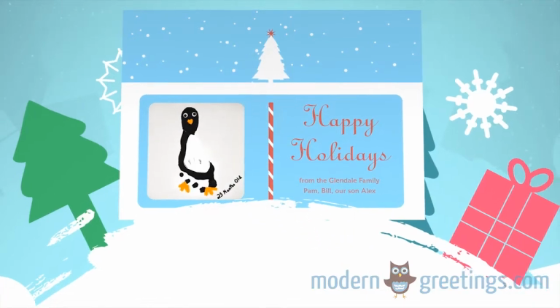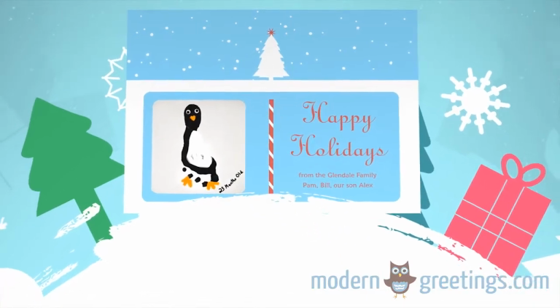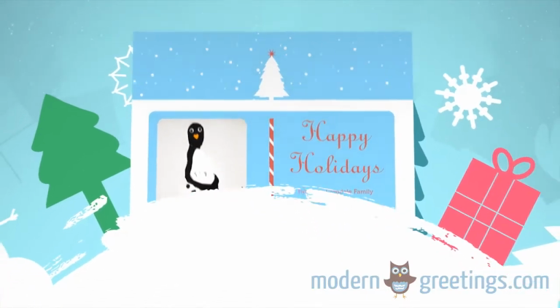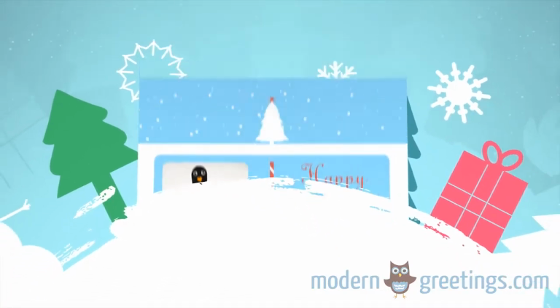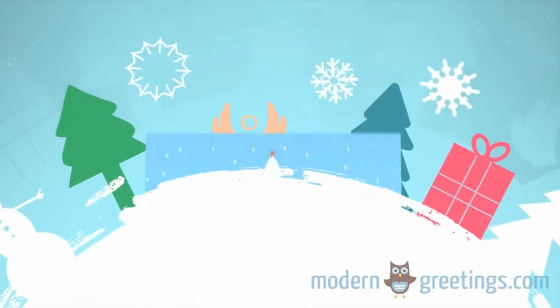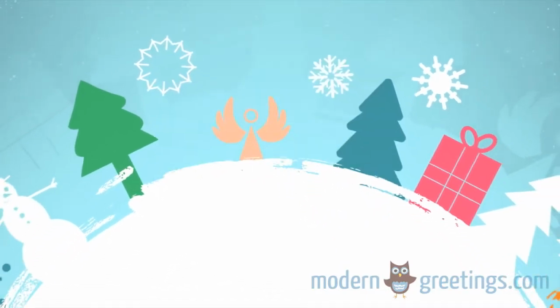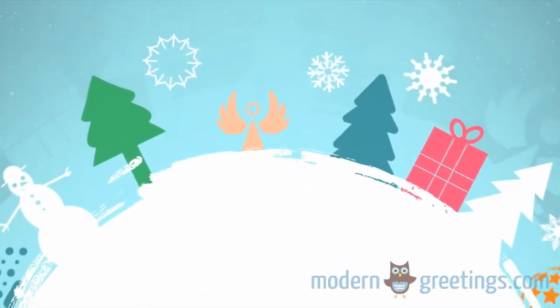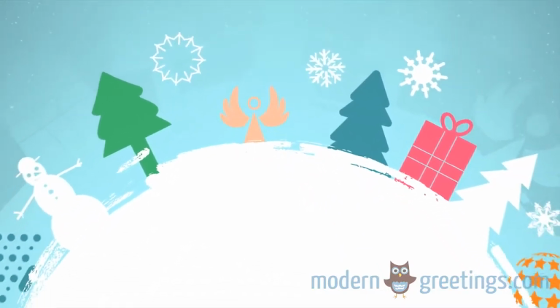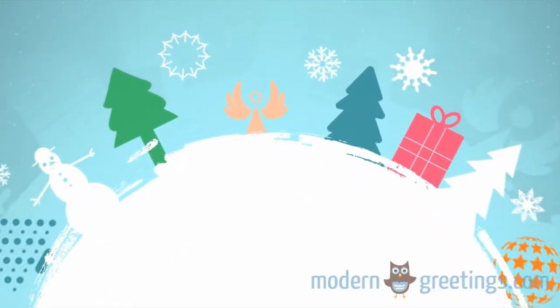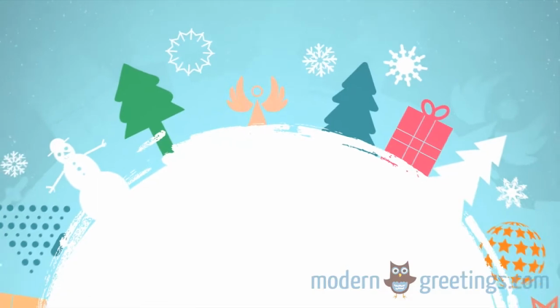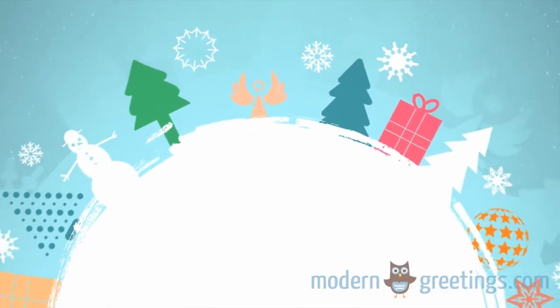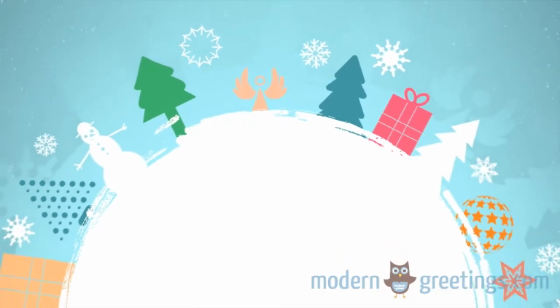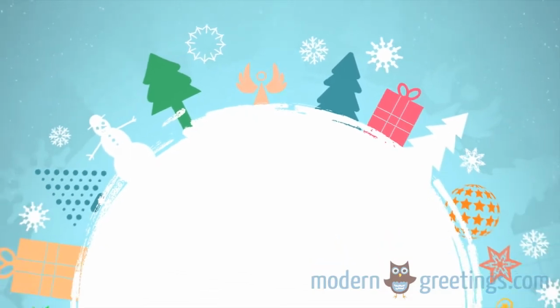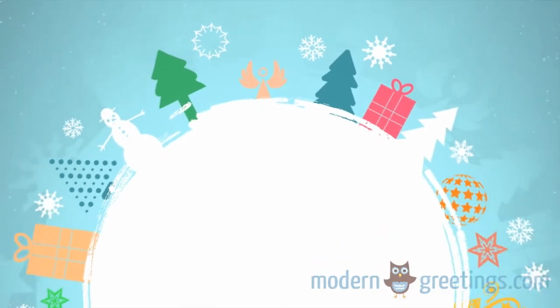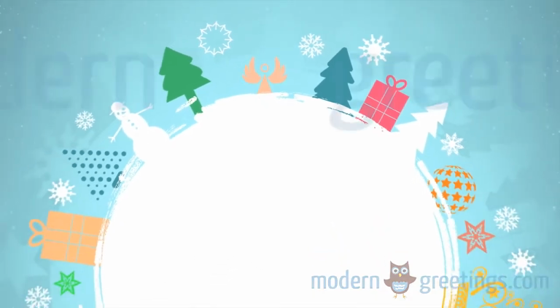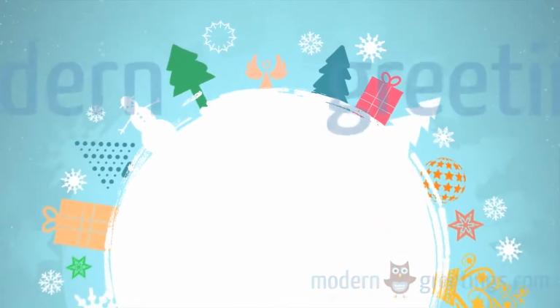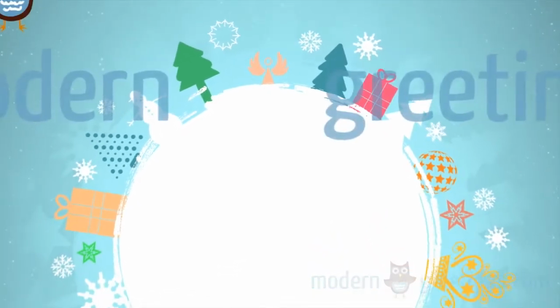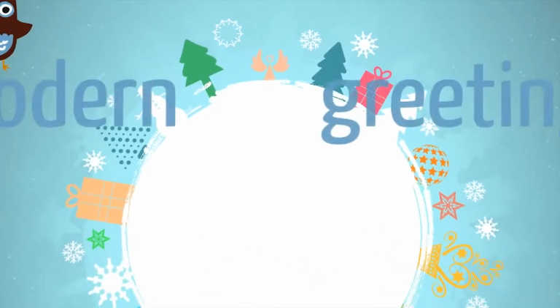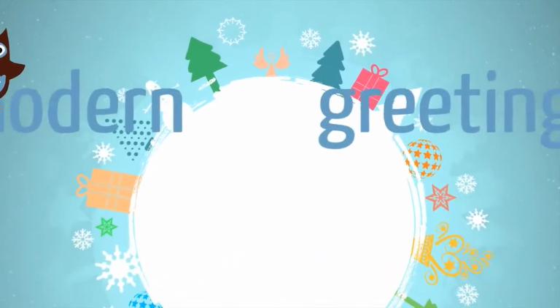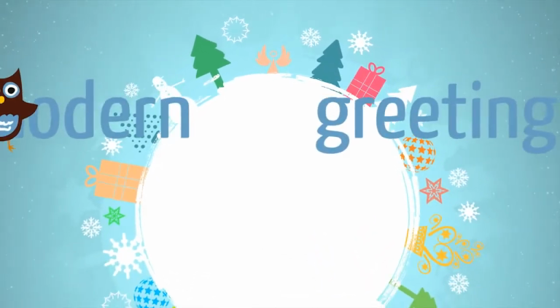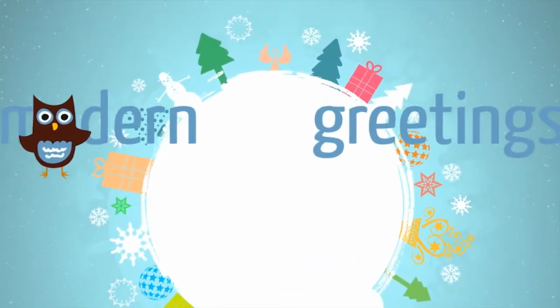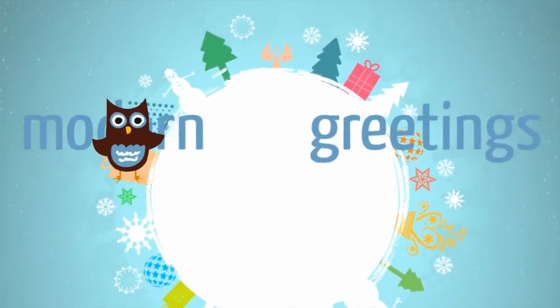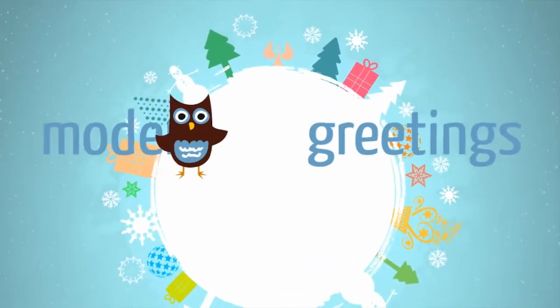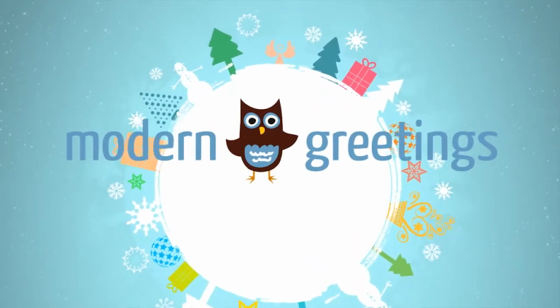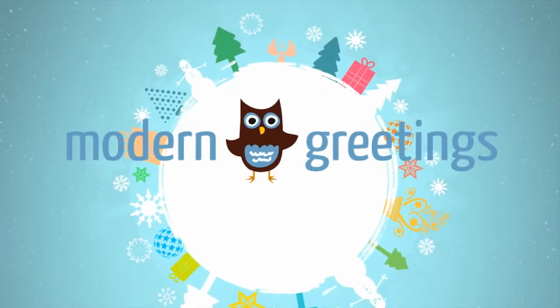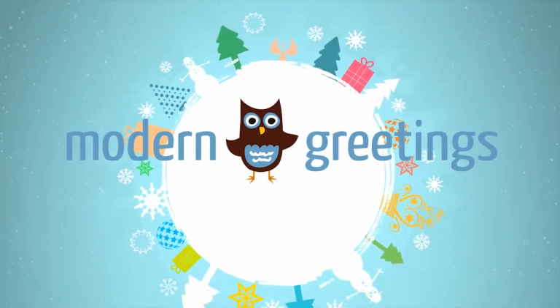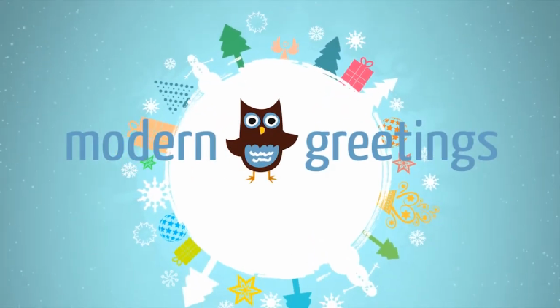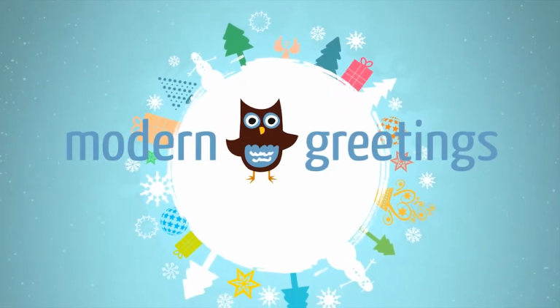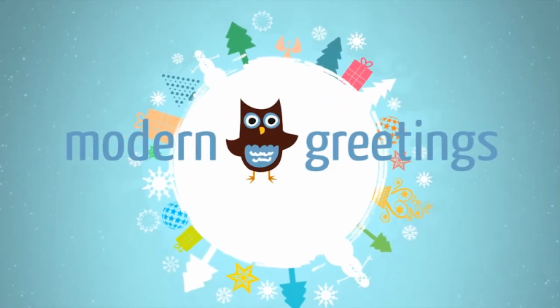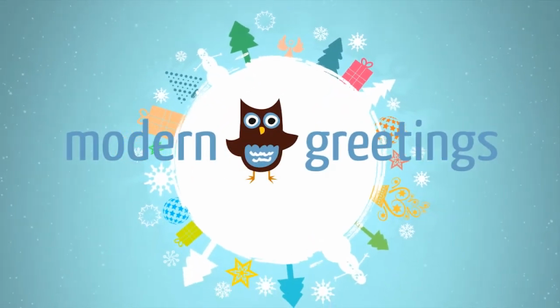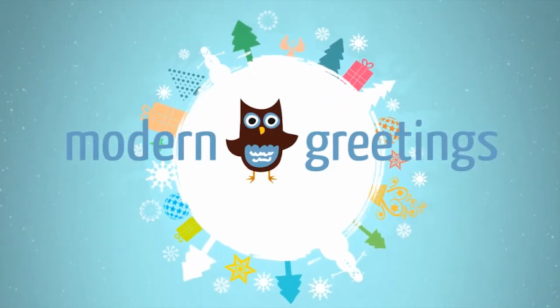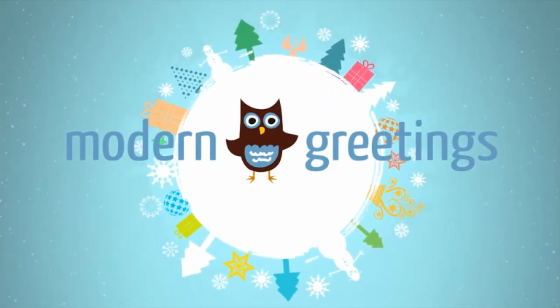Modern Greetings makes it easy to design the perfect Christmas card. Your creative touch makes it priceless.